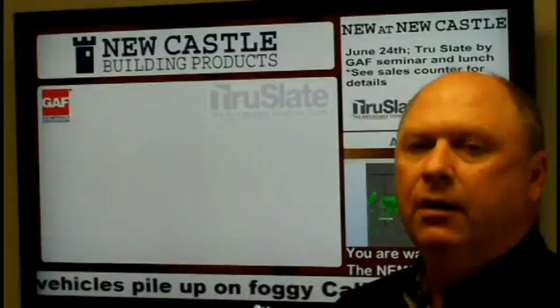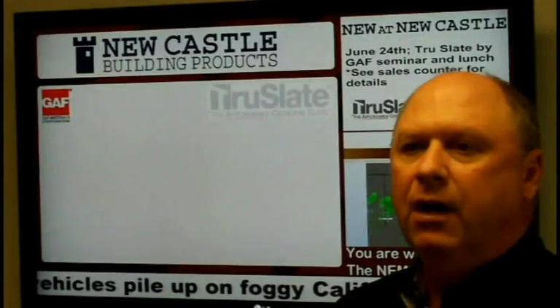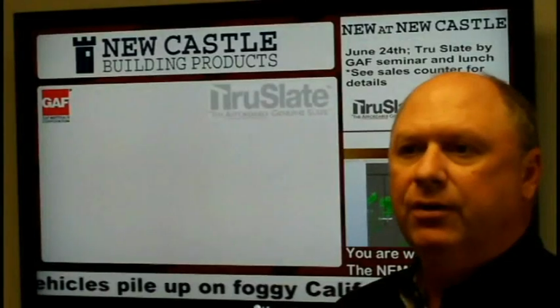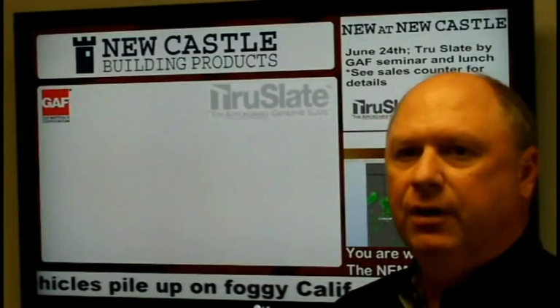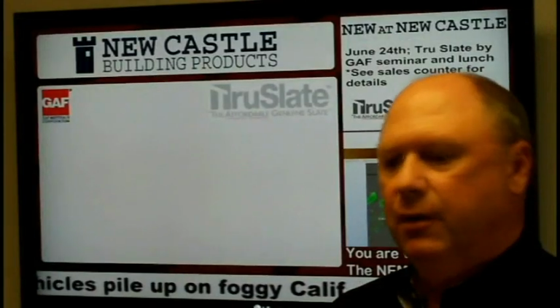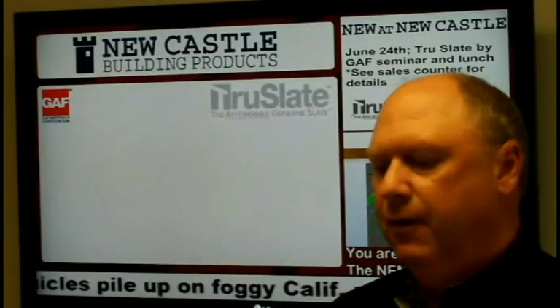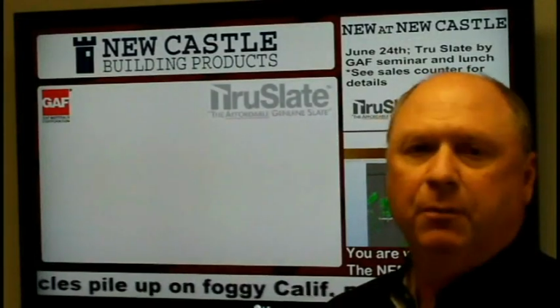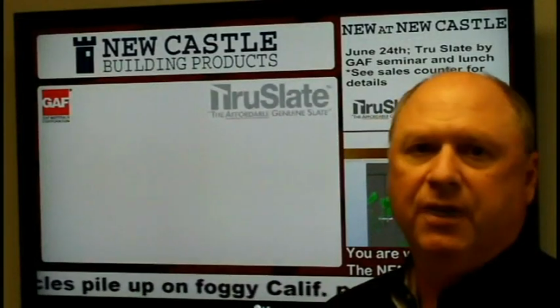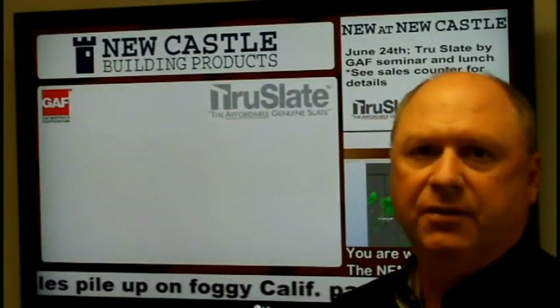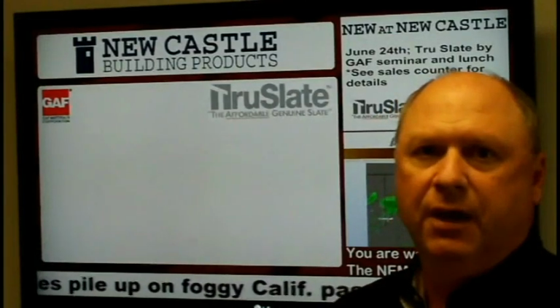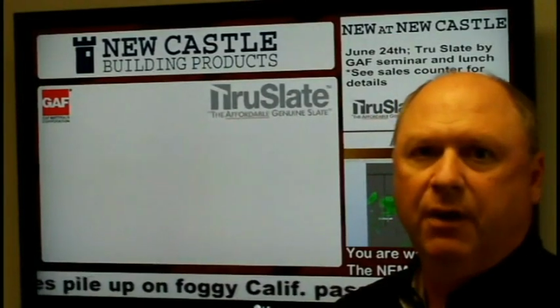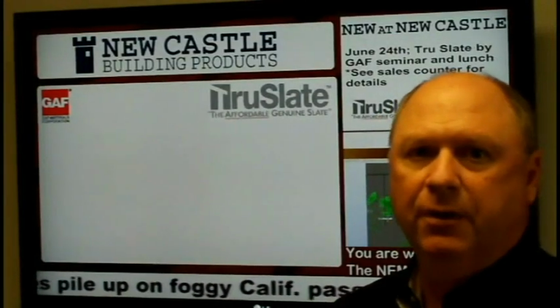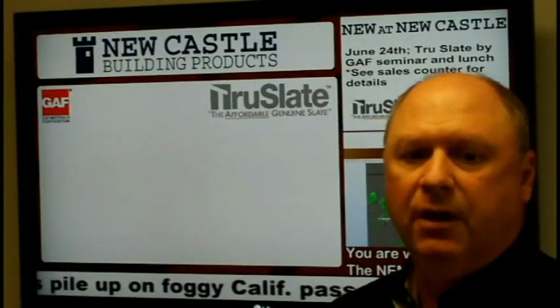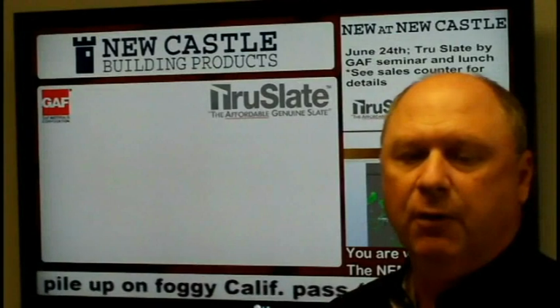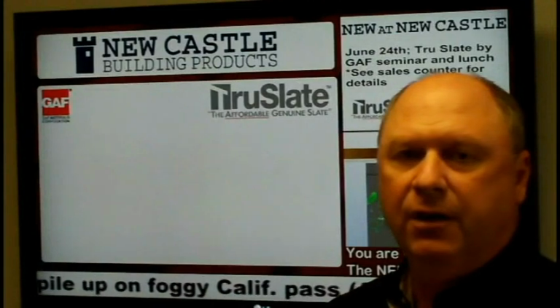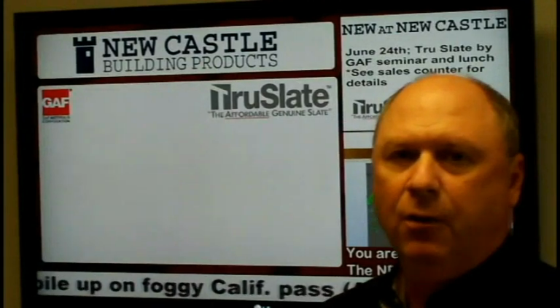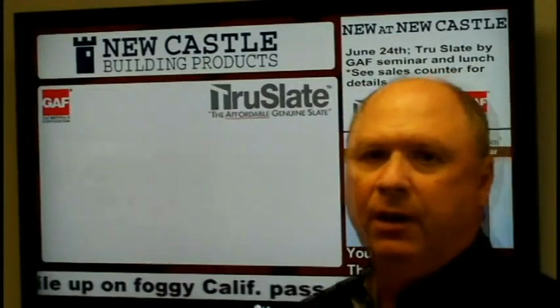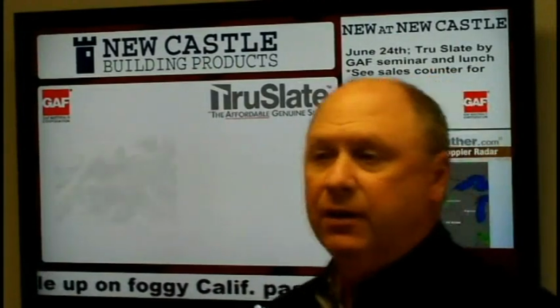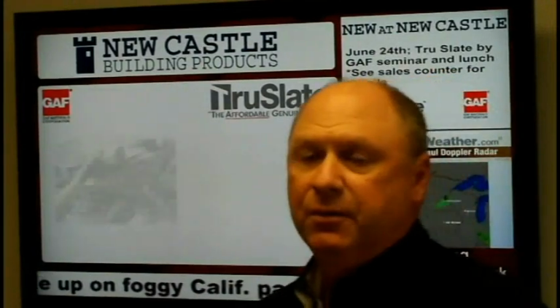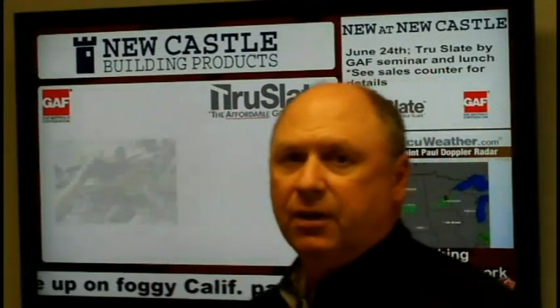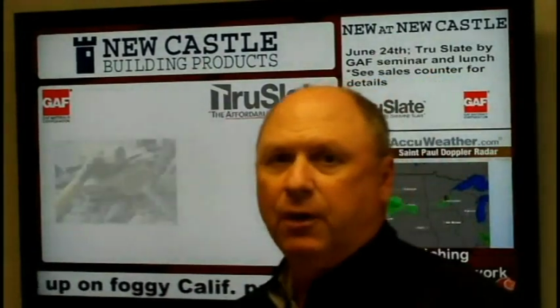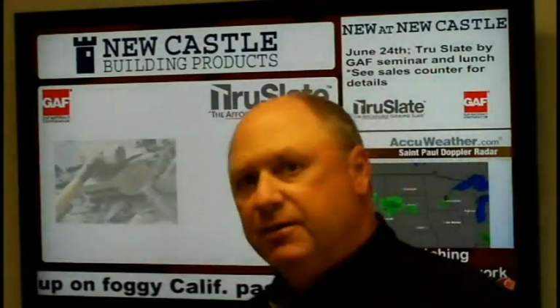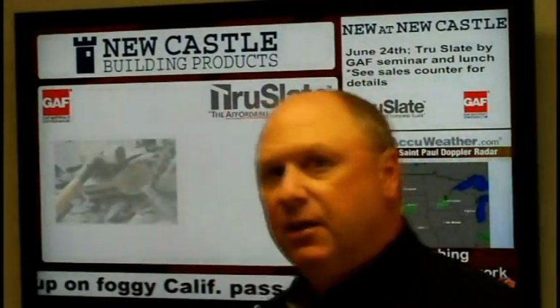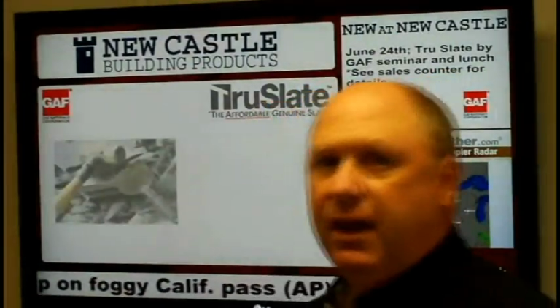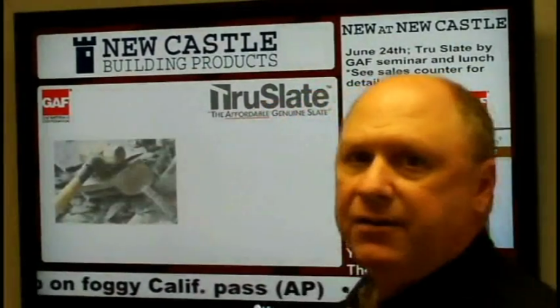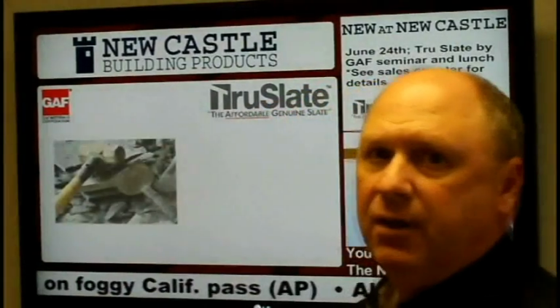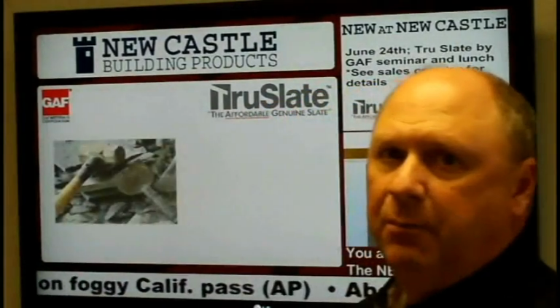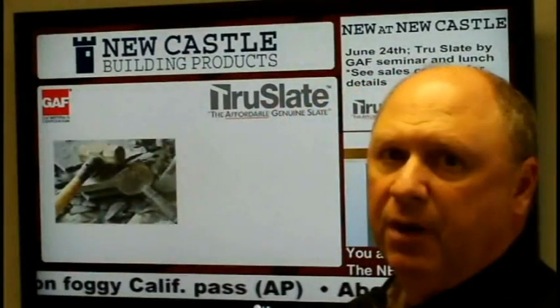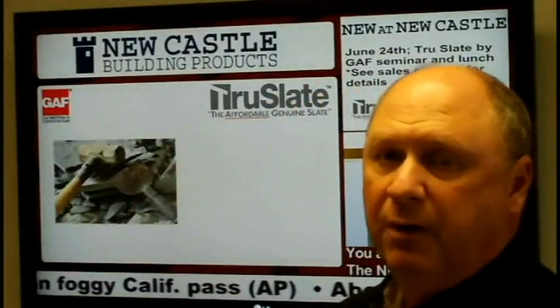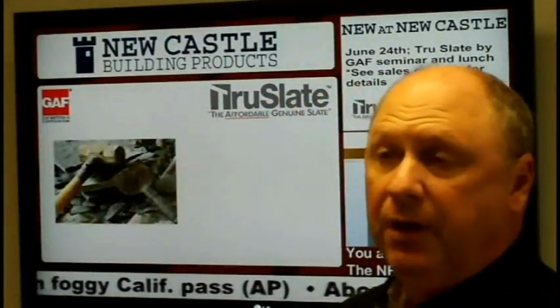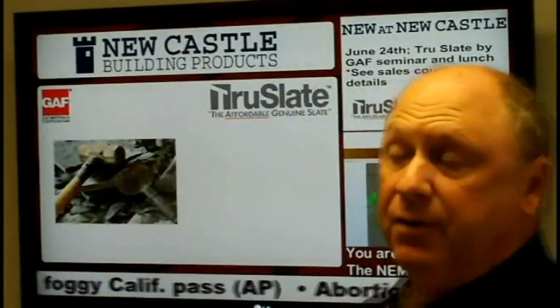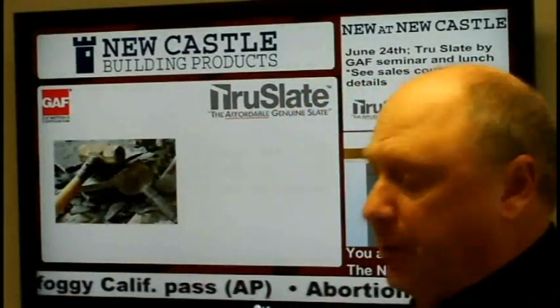Now I want to show you one of our member sites that we have up and ready to go. This particular one is New Castle up in White Plains, New York.